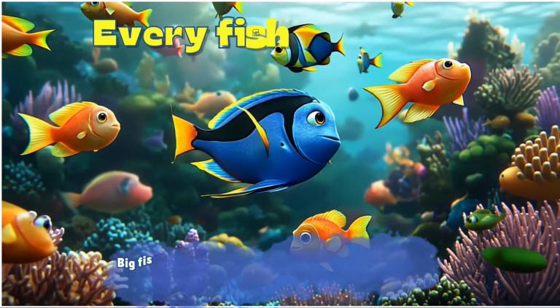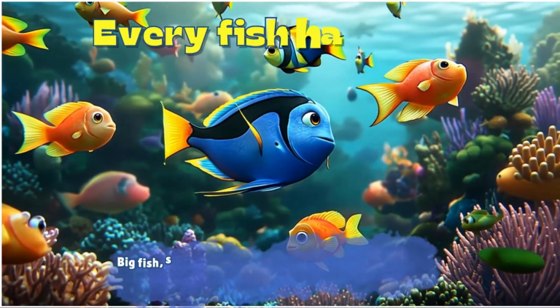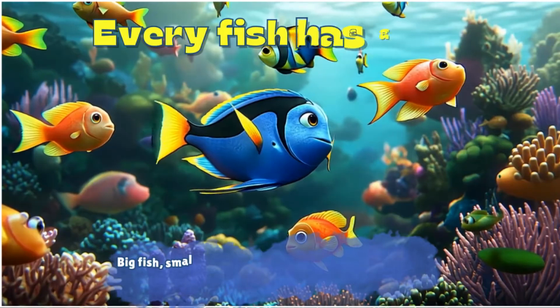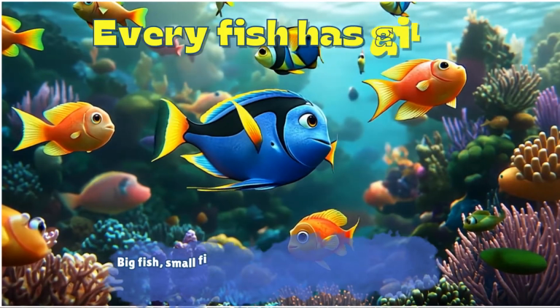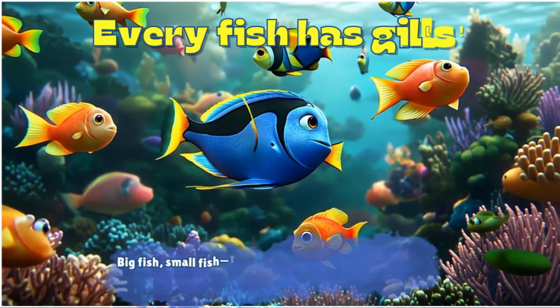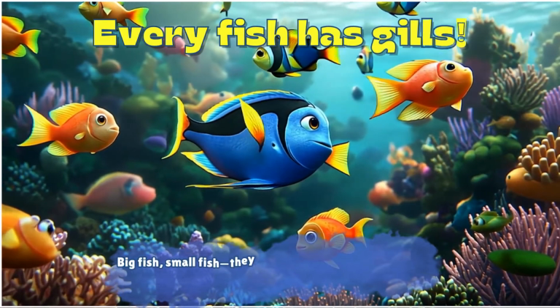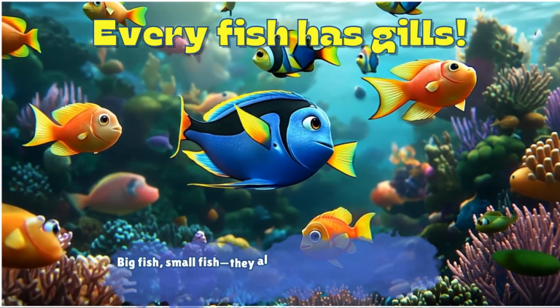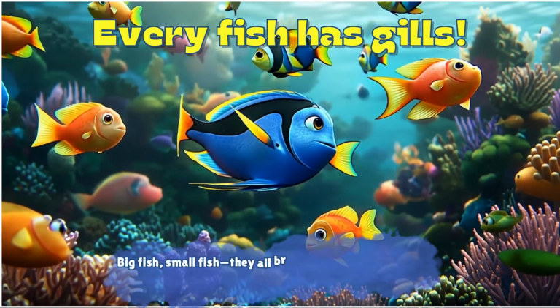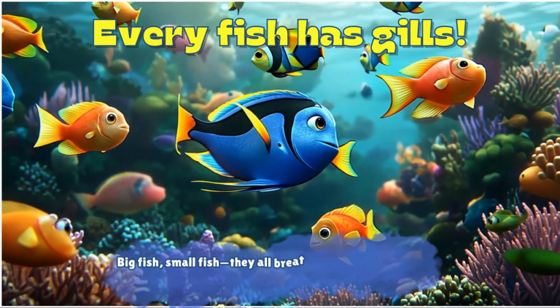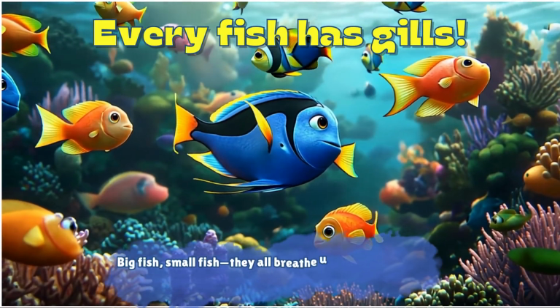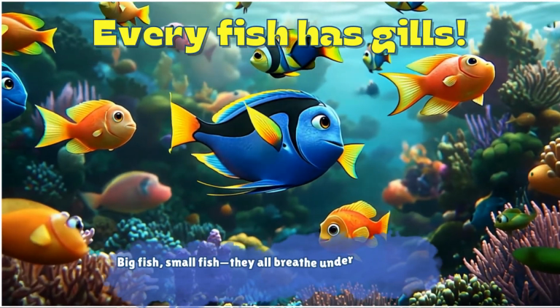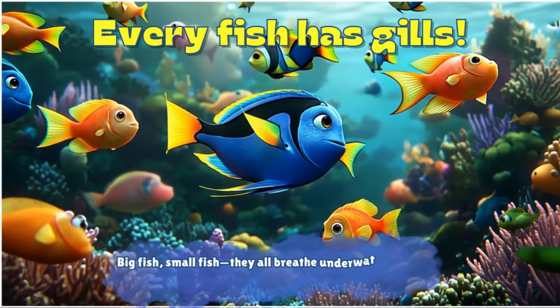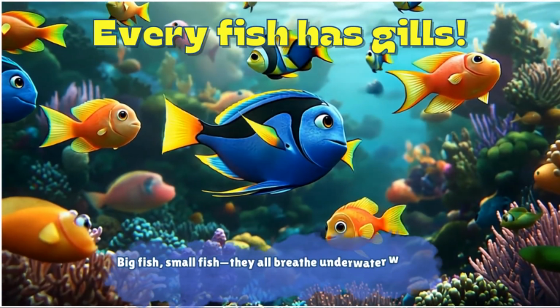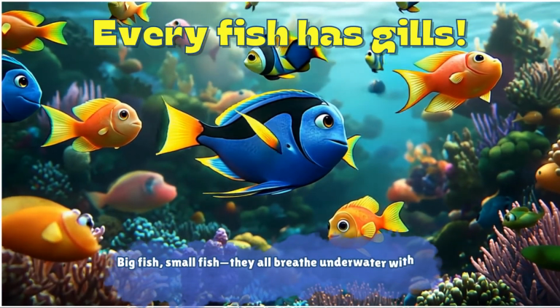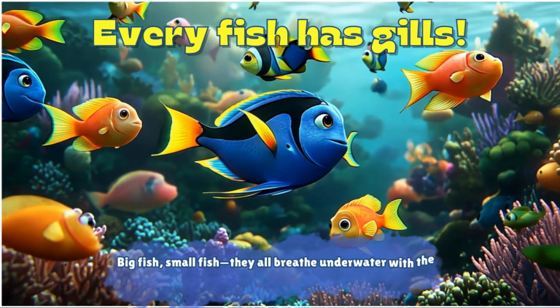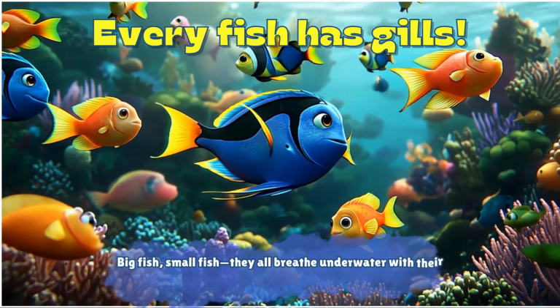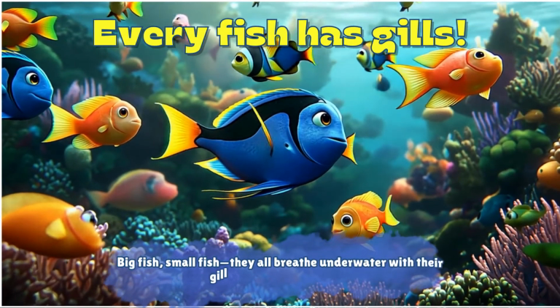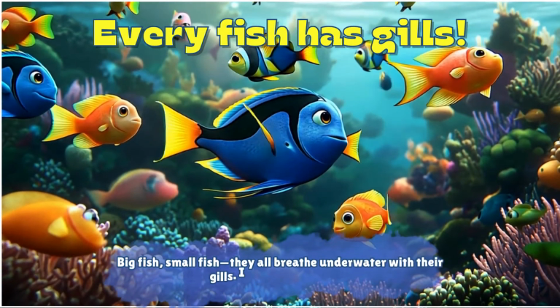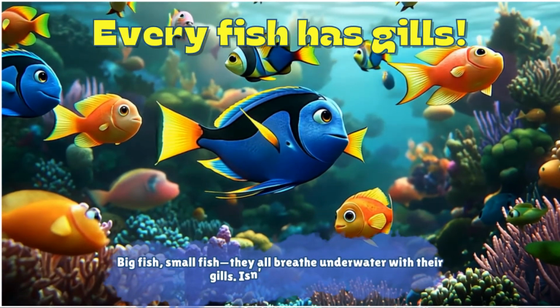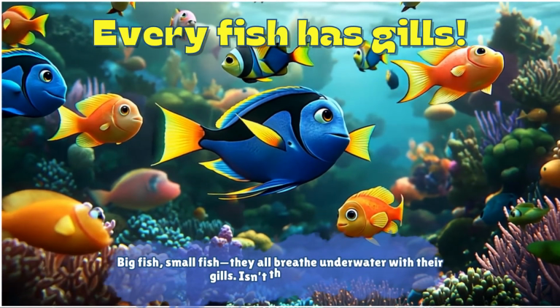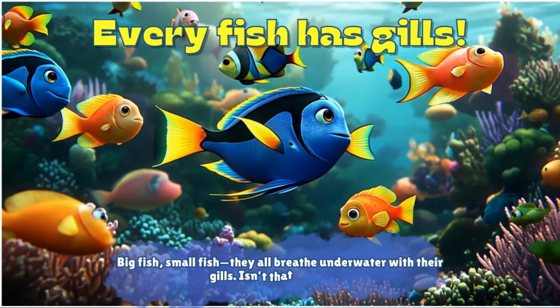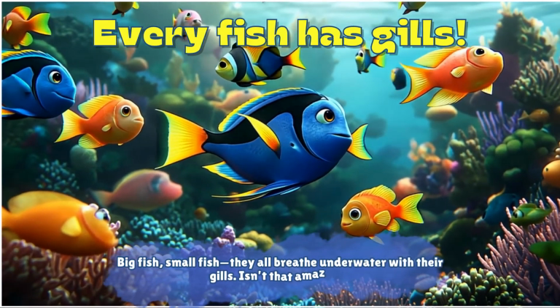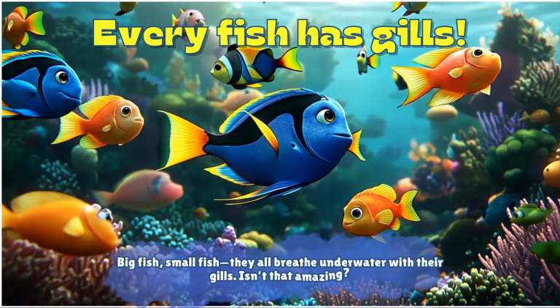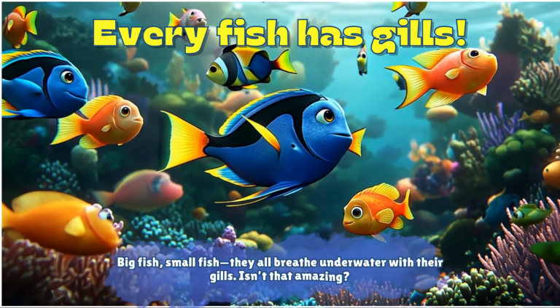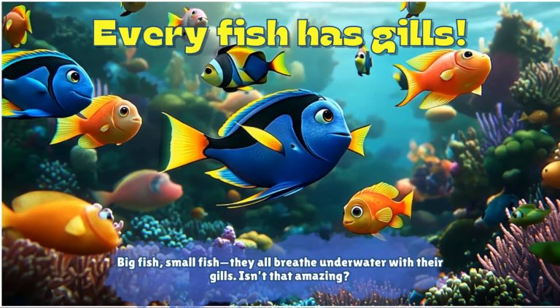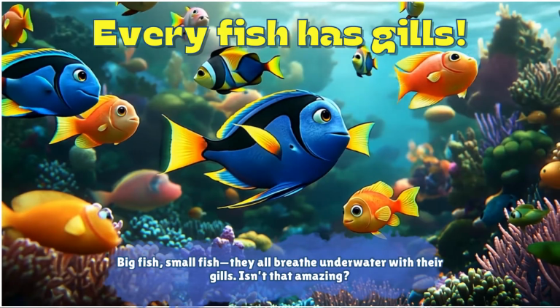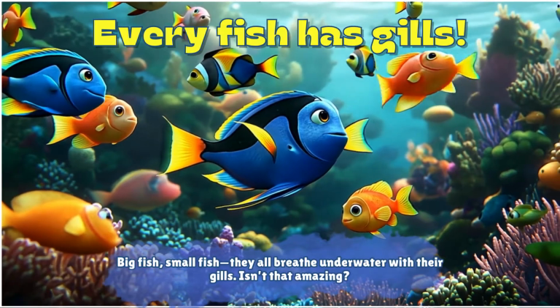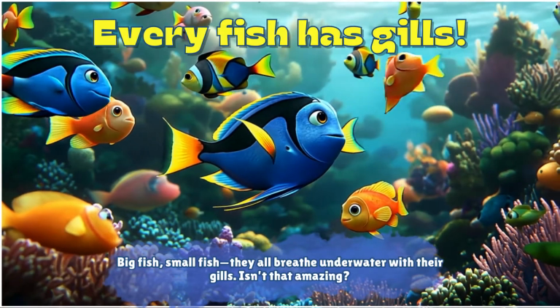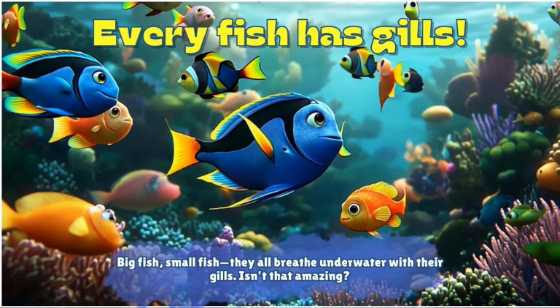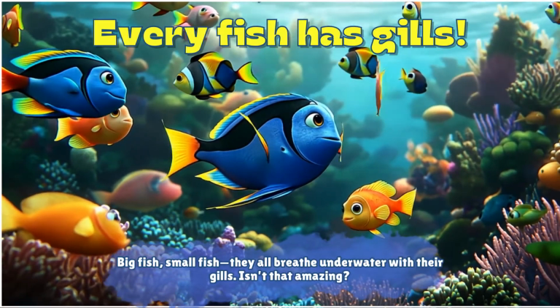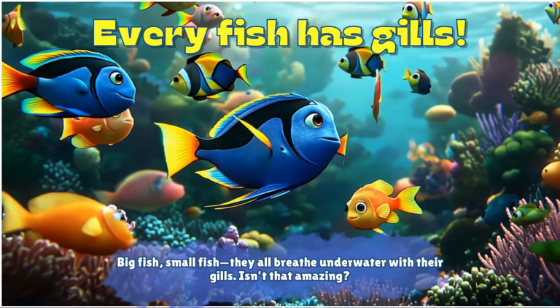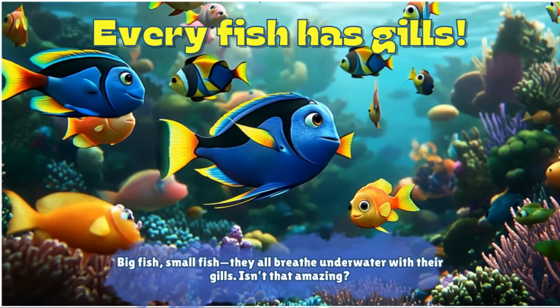Every fish has gills — big fish, small fish — they all breathe underwater with their gills. Isn't that amazing?